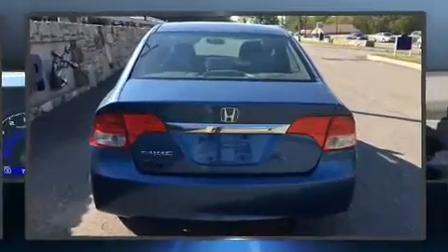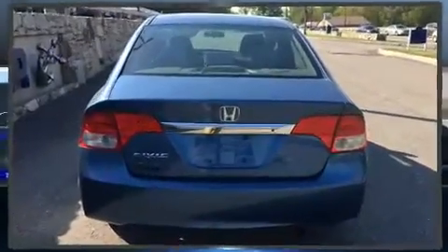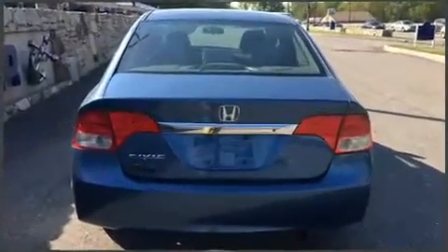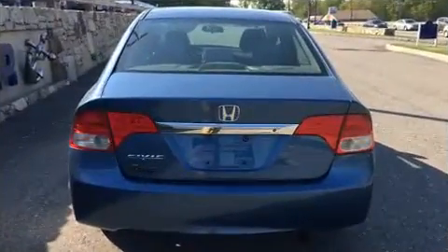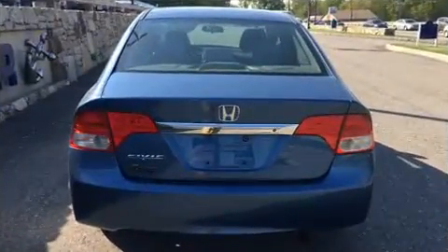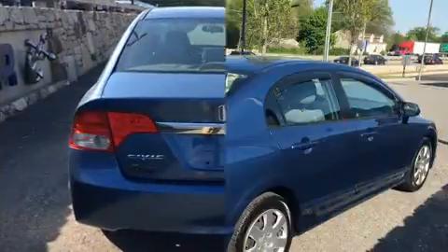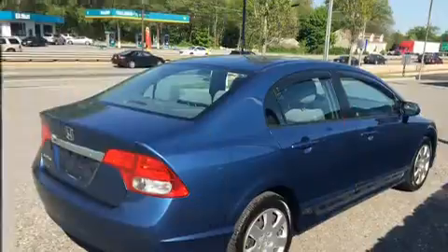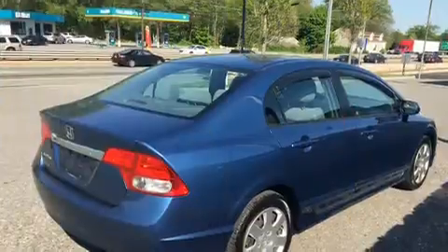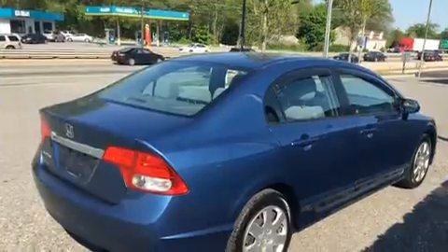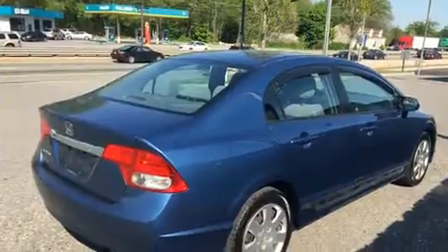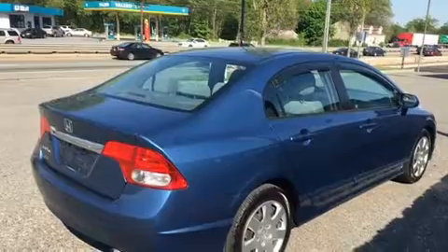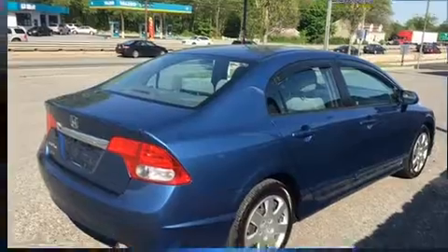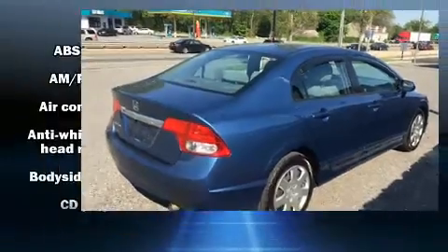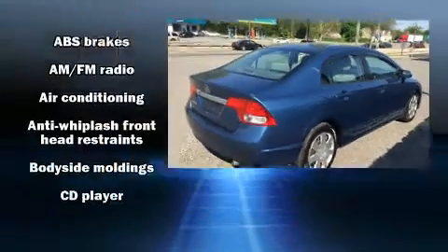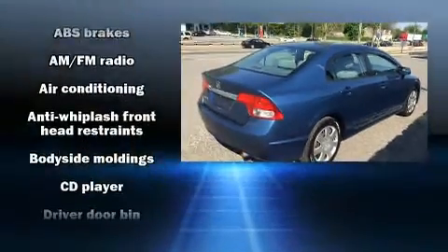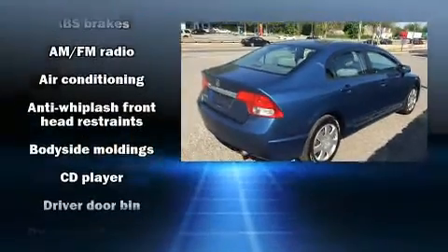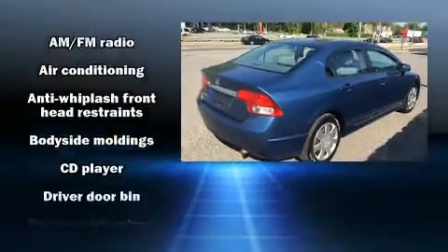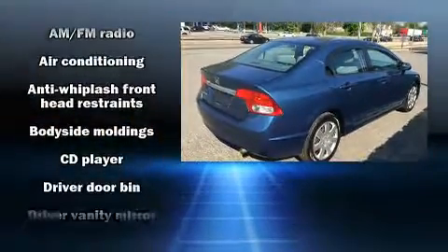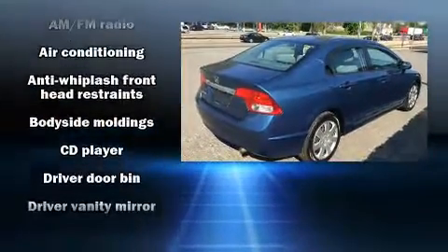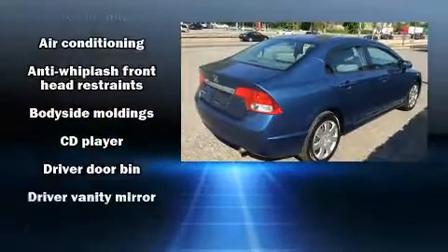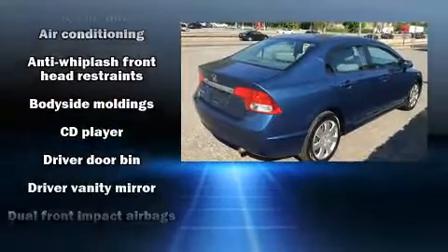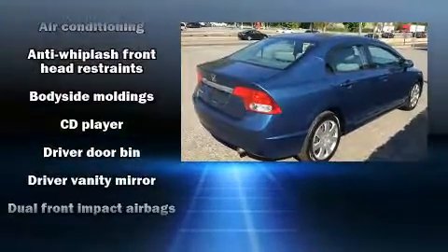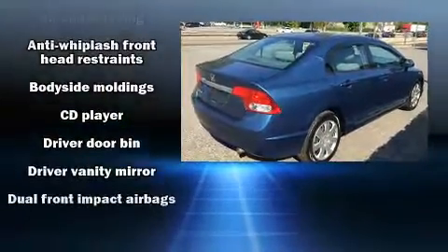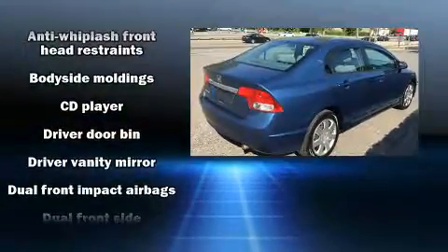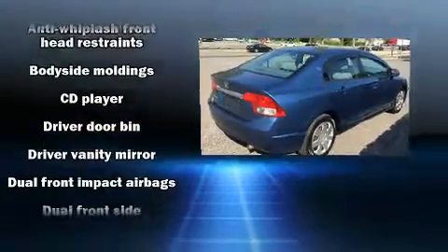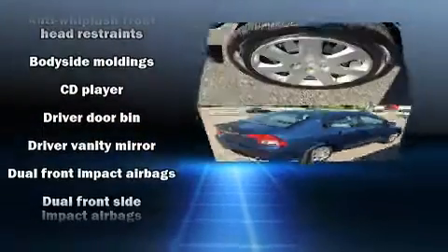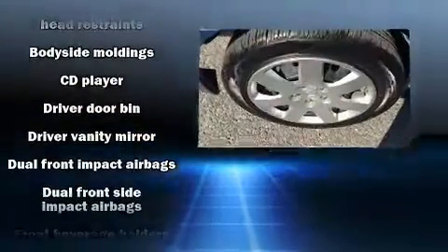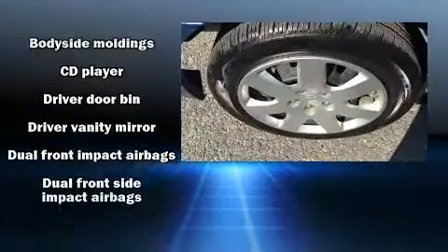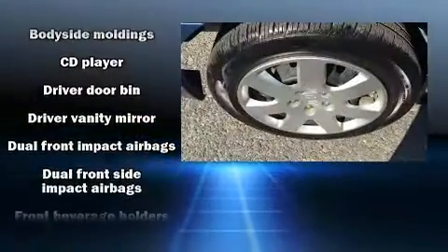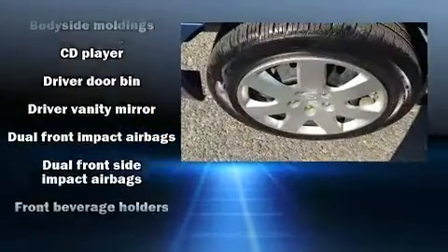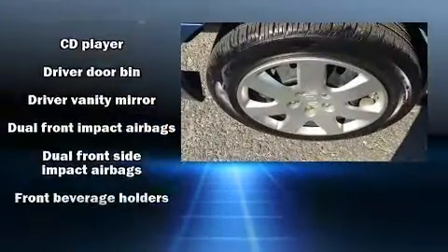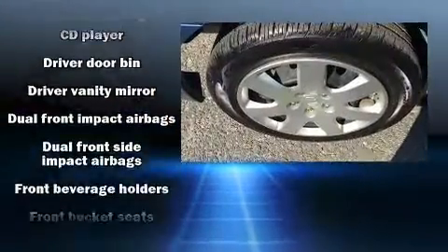All of the premium features expected of a Honda are offered, including a tachometer, remote keyless entry, and more.